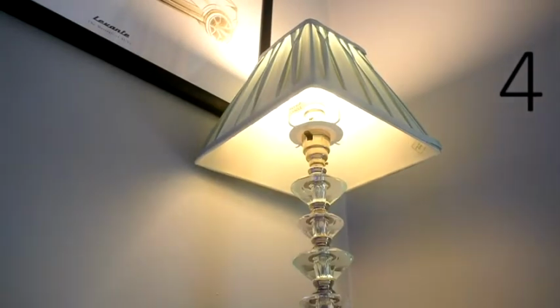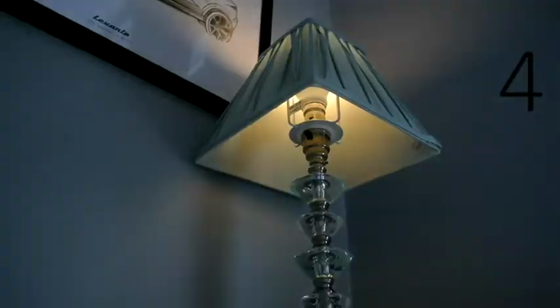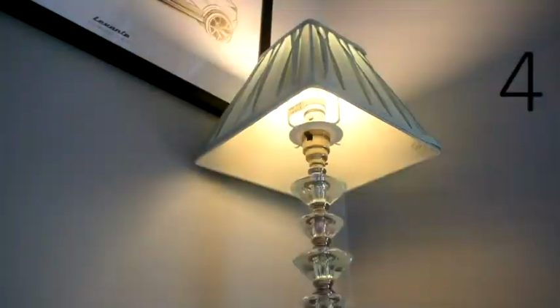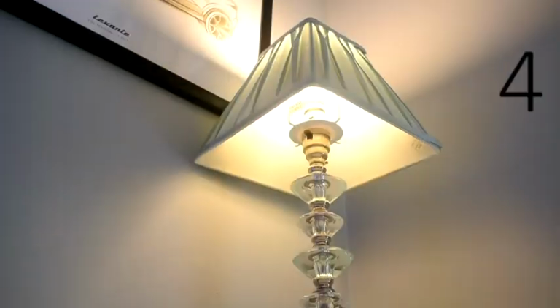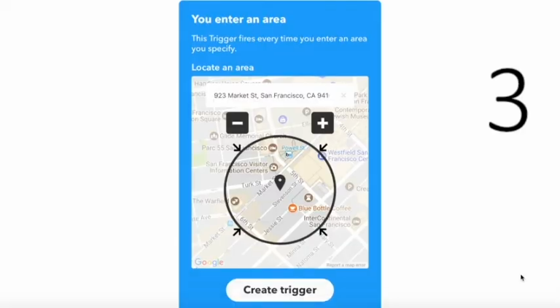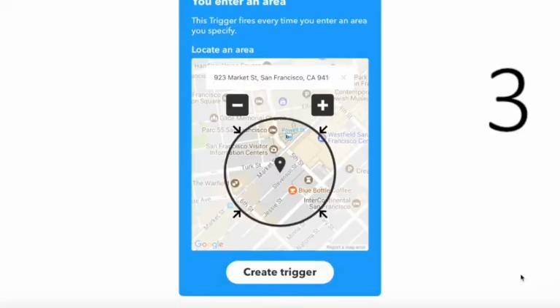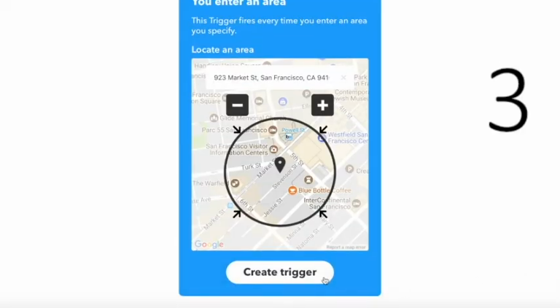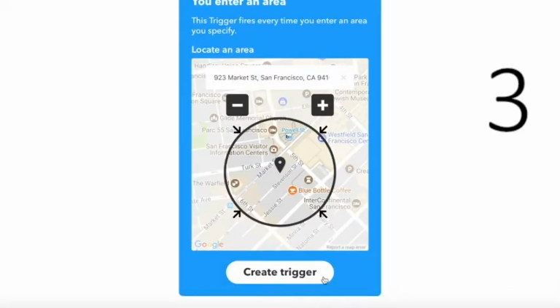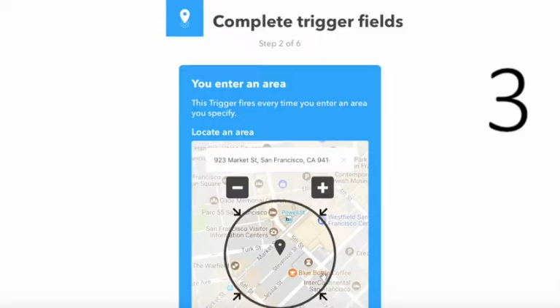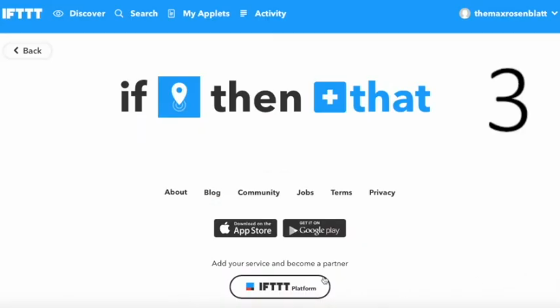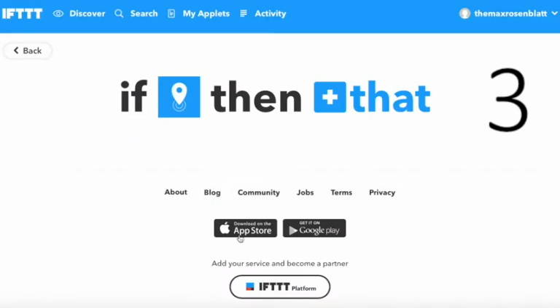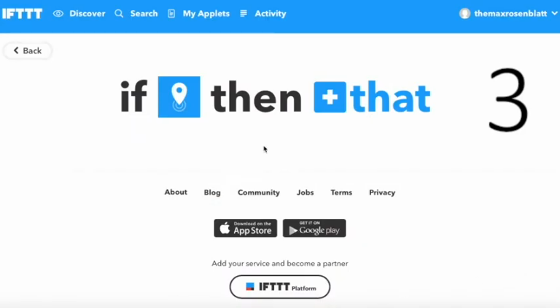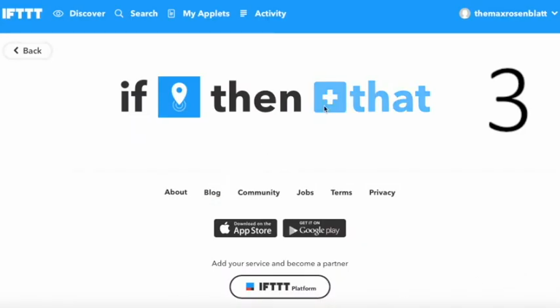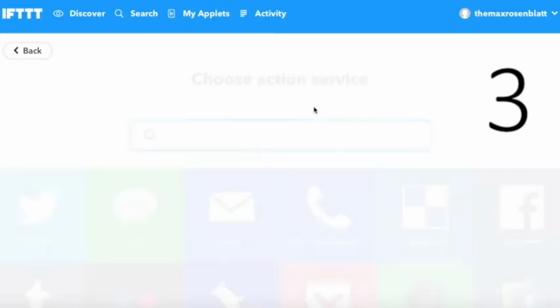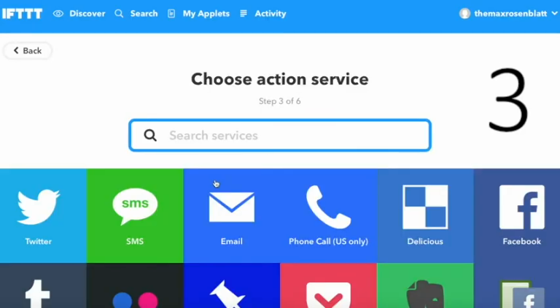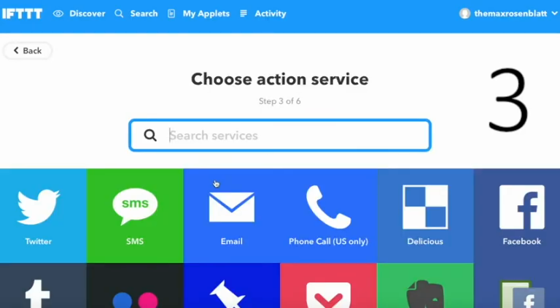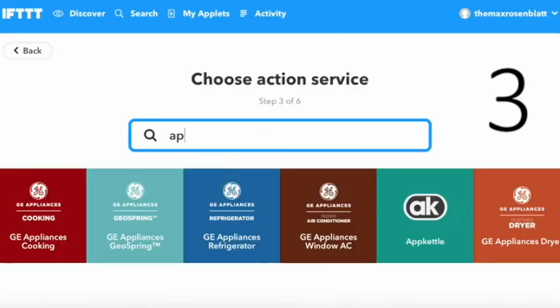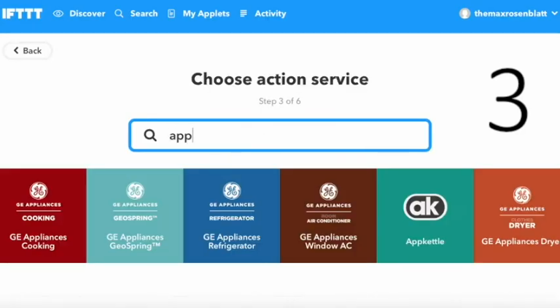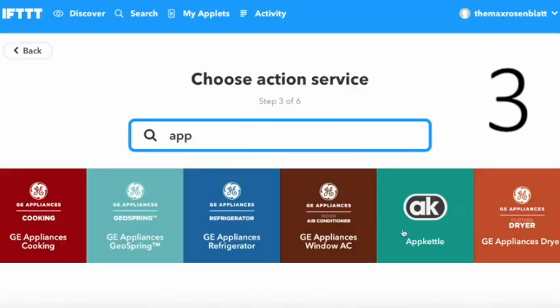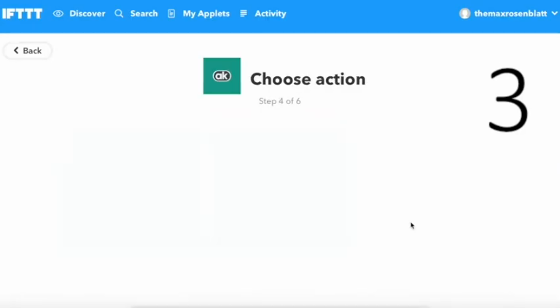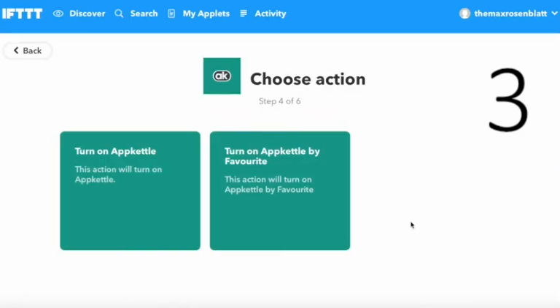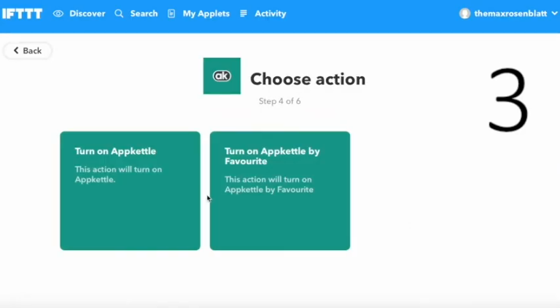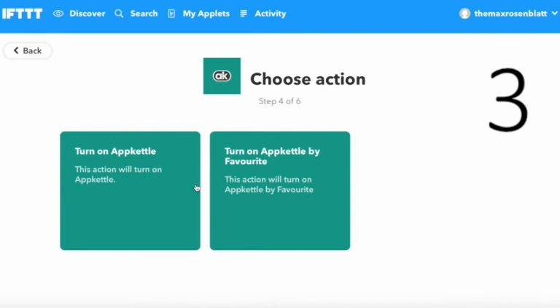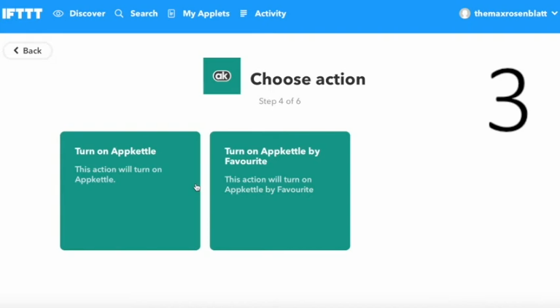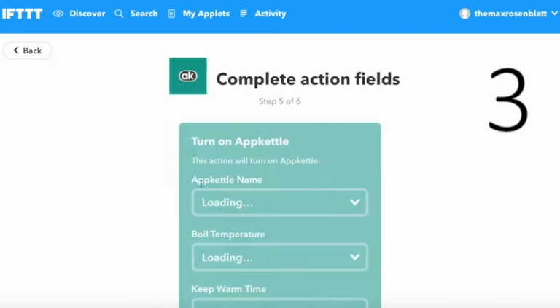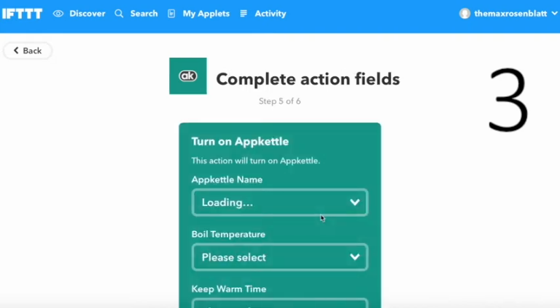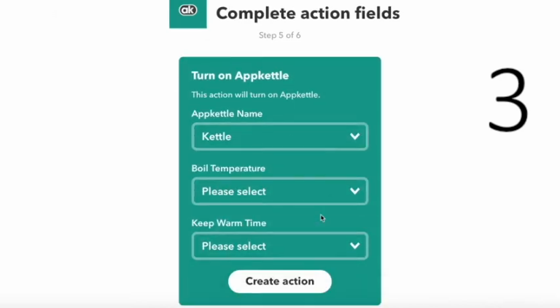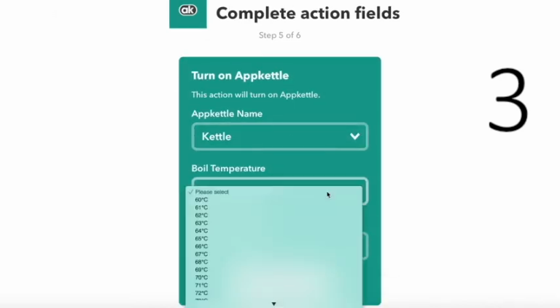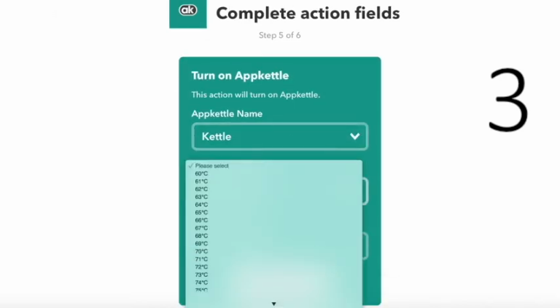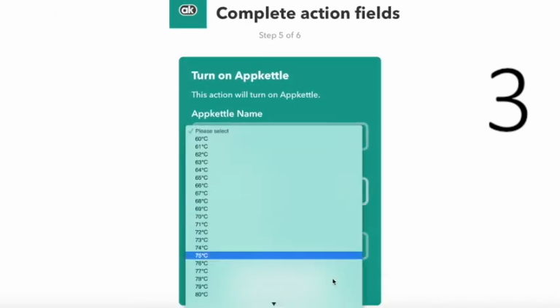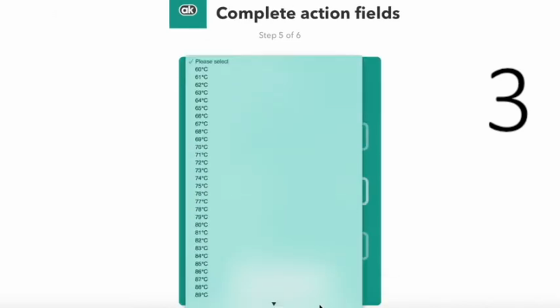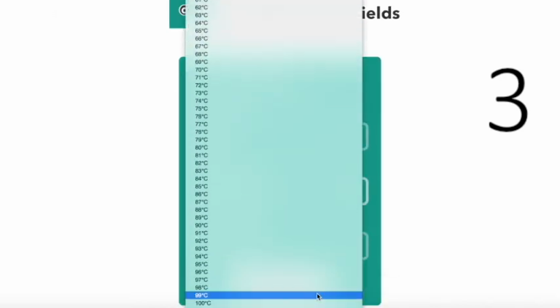At number 3 is location services. Using an IFTTT applet, your App Kettle can know where you are and start boiling your kettle so that it's ready for when you arrive.